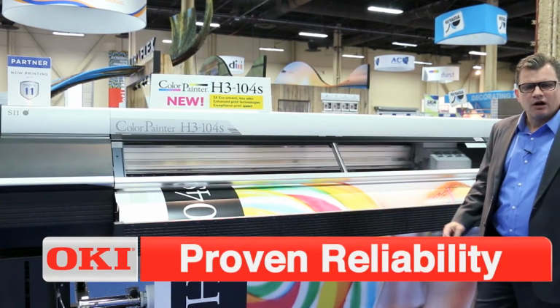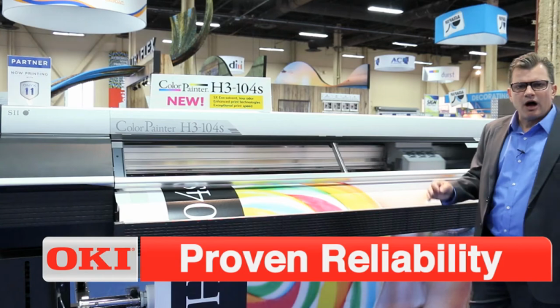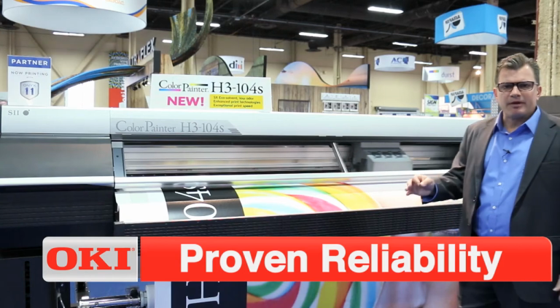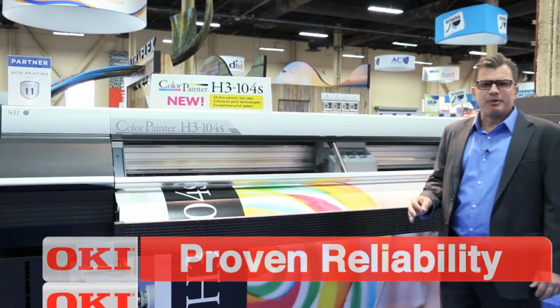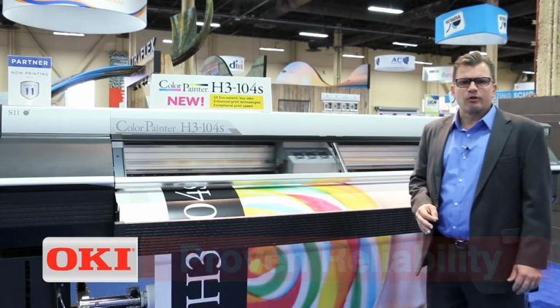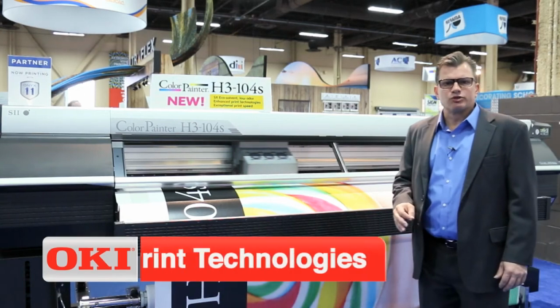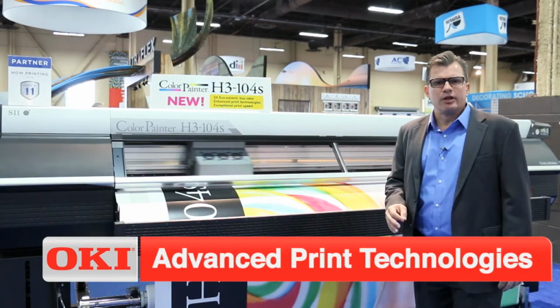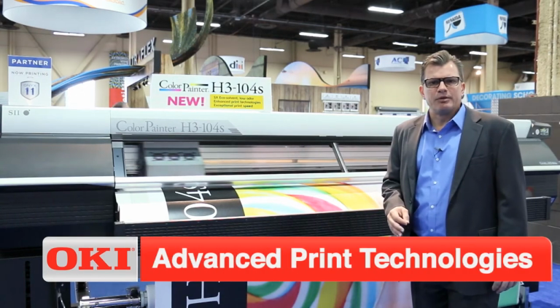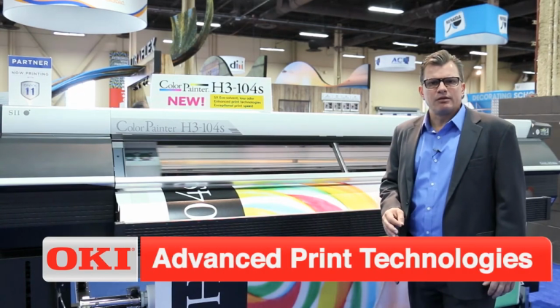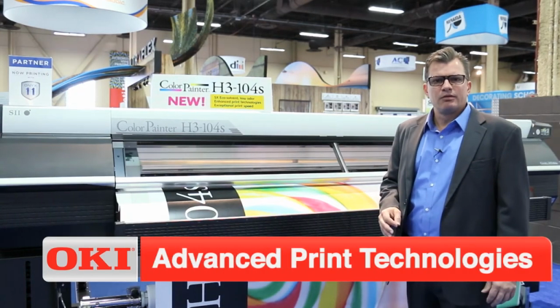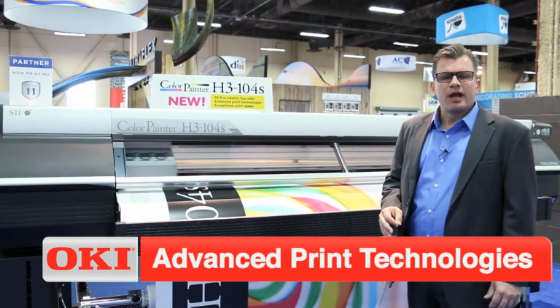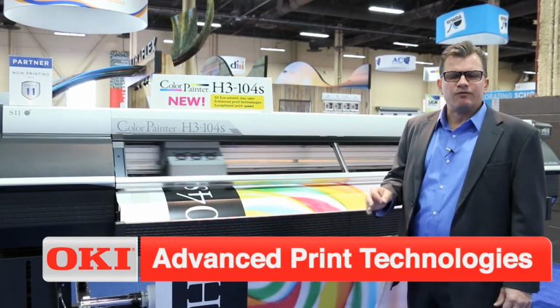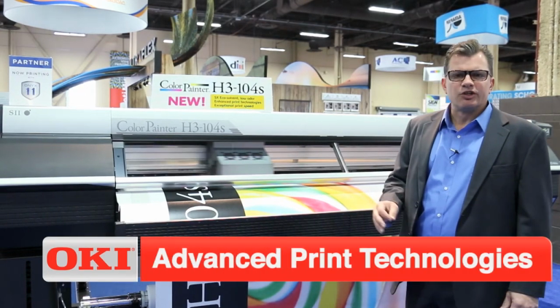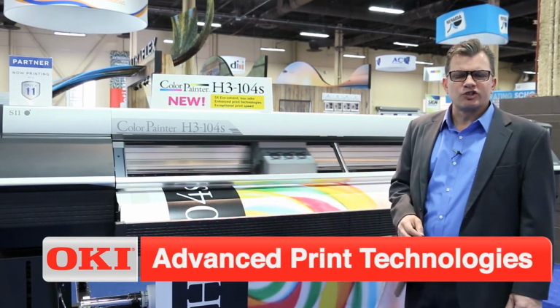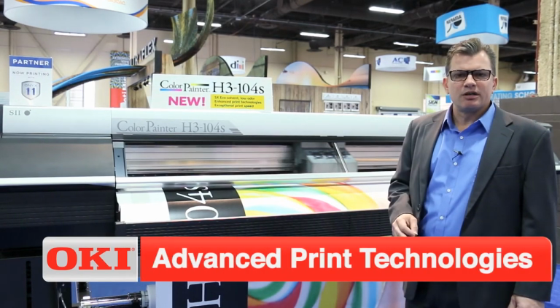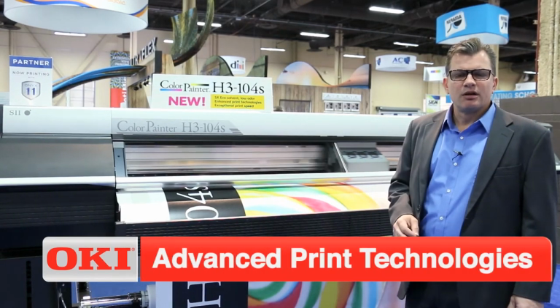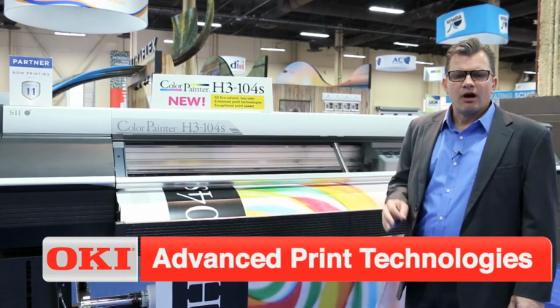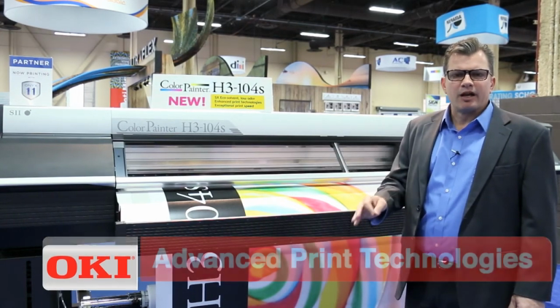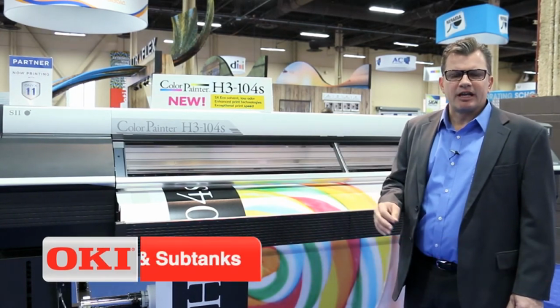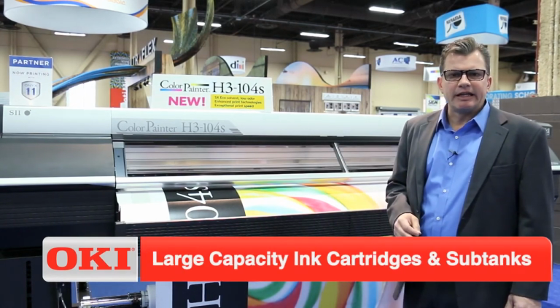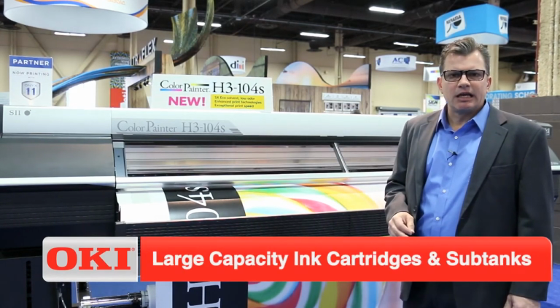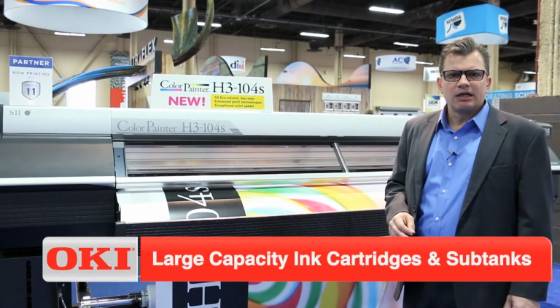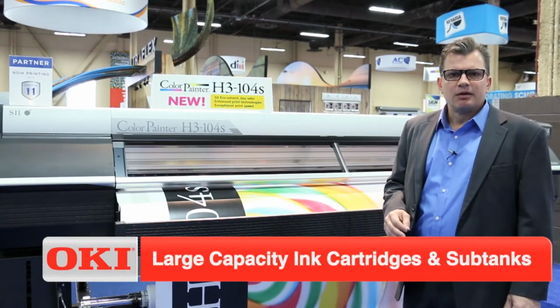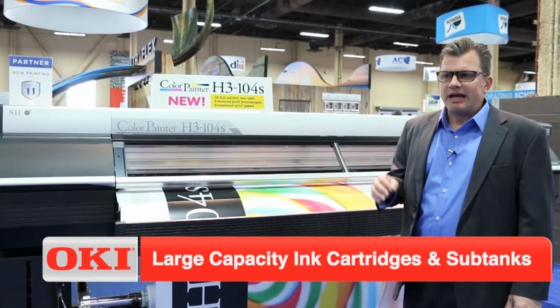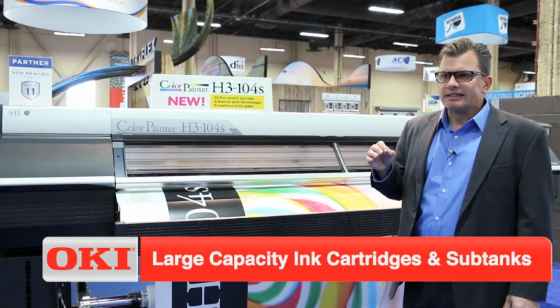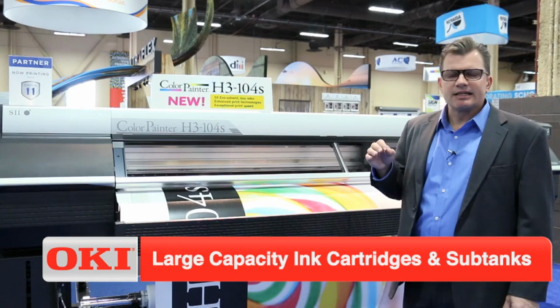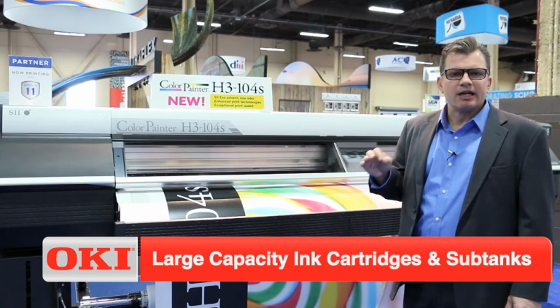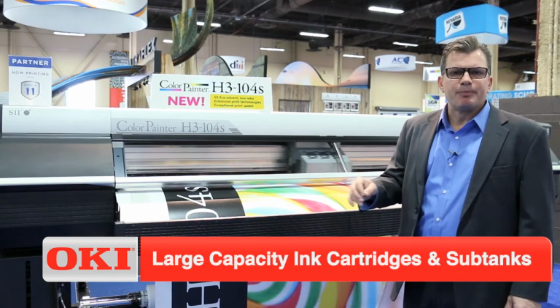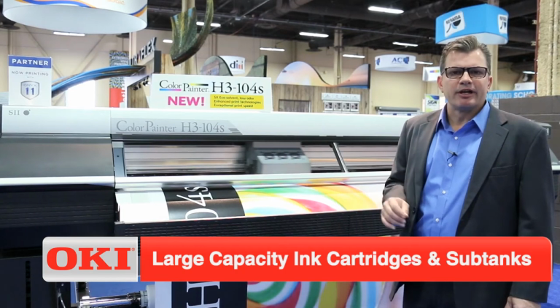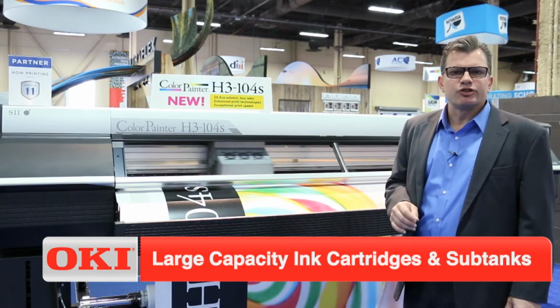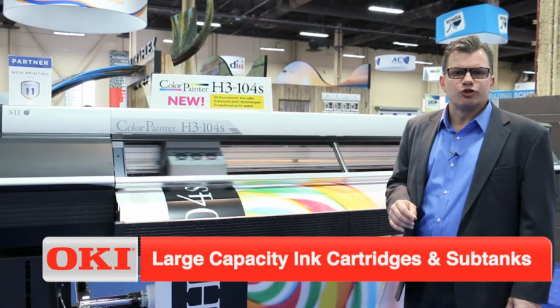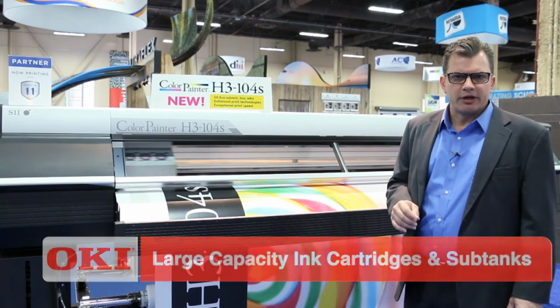Automated bi-directional alignment and feed adjustment, automated cleaning — make this an operator's dream.